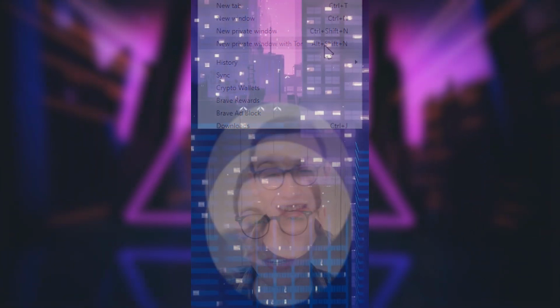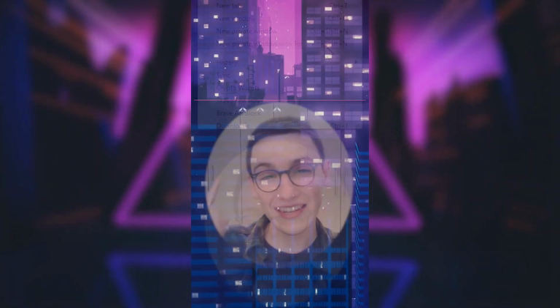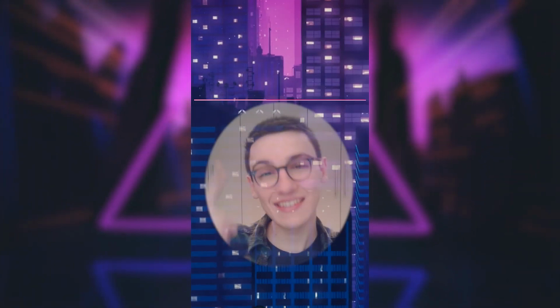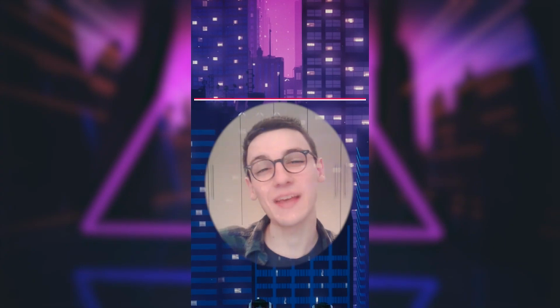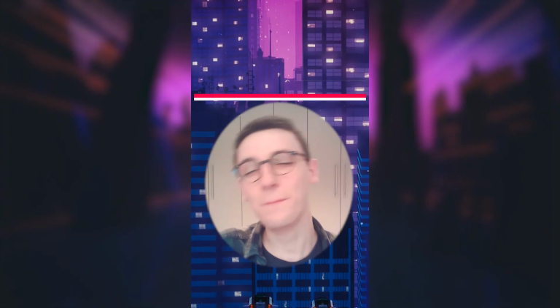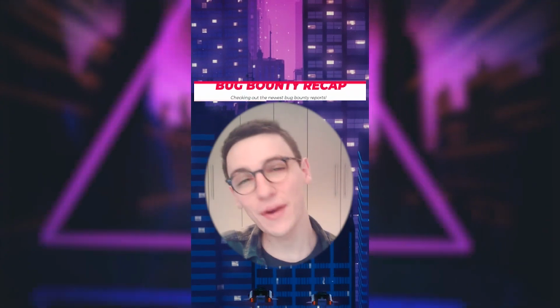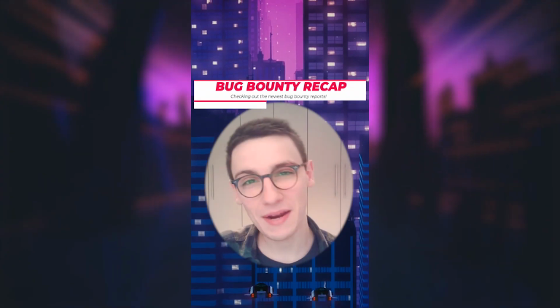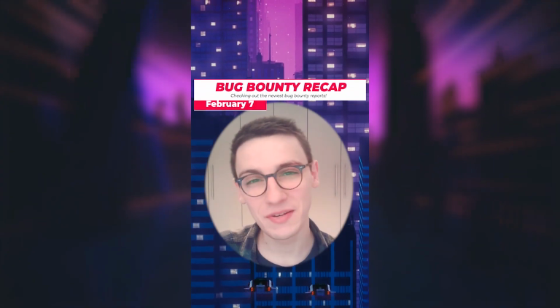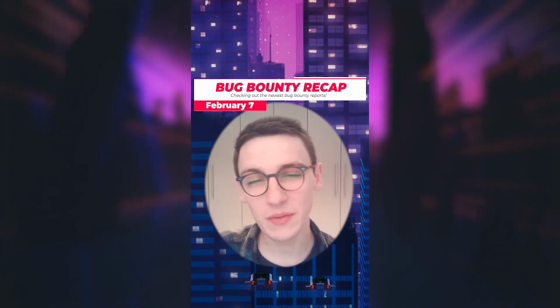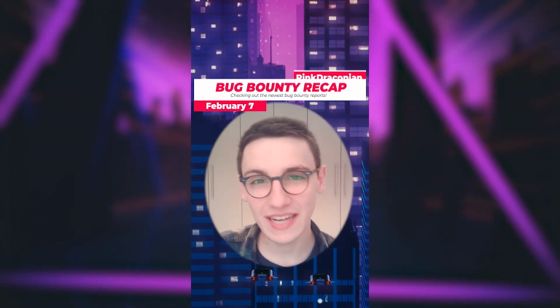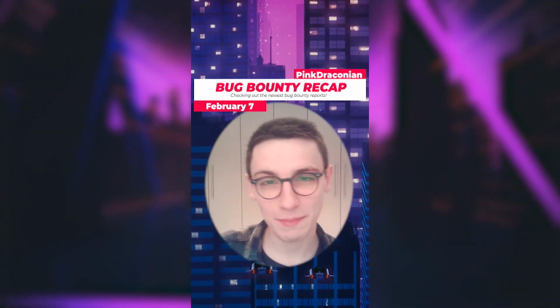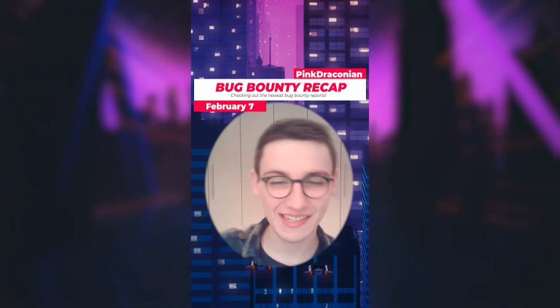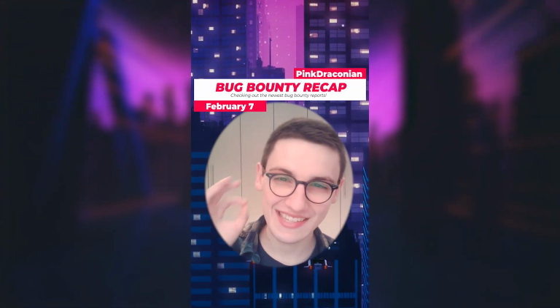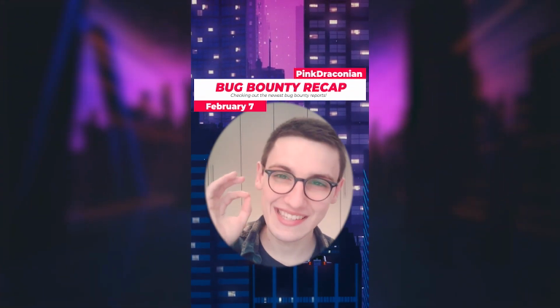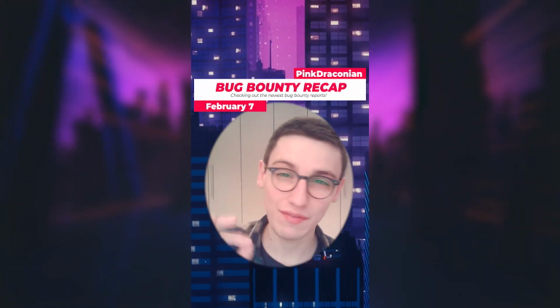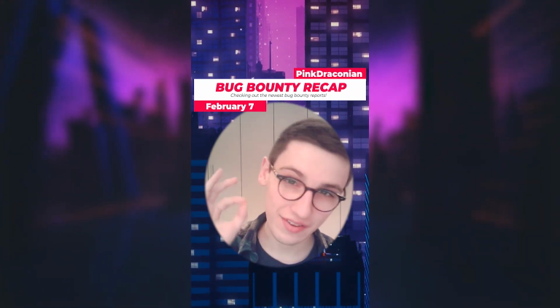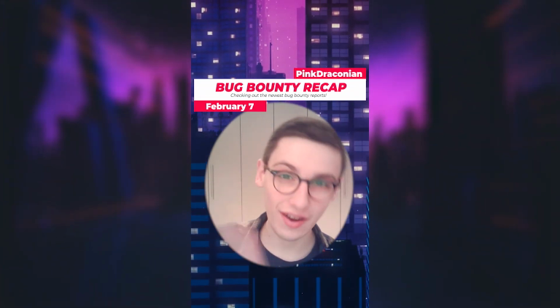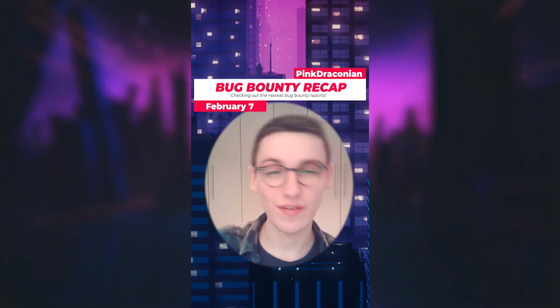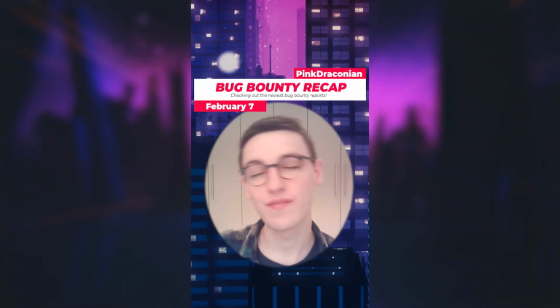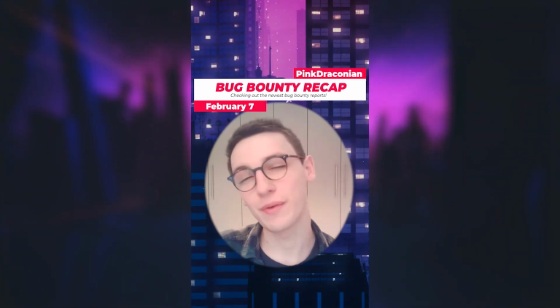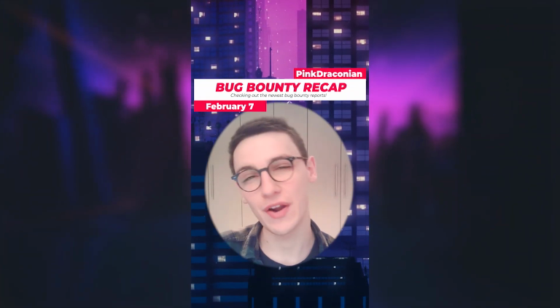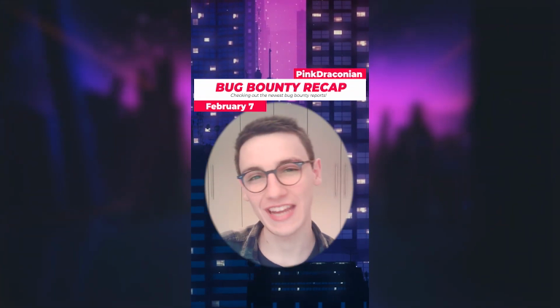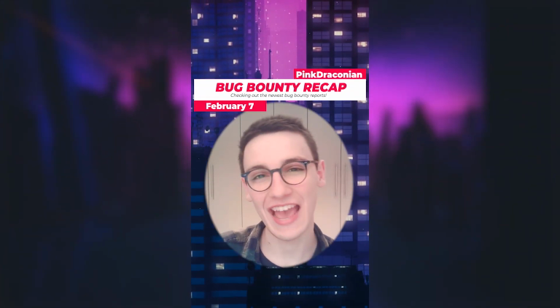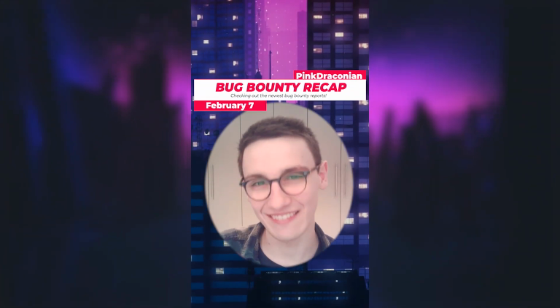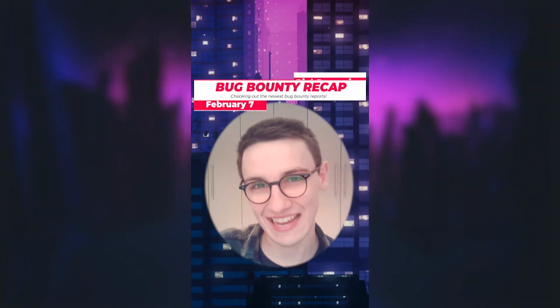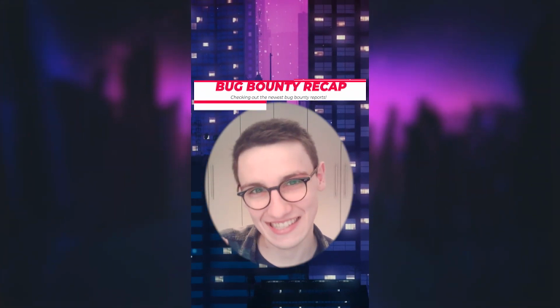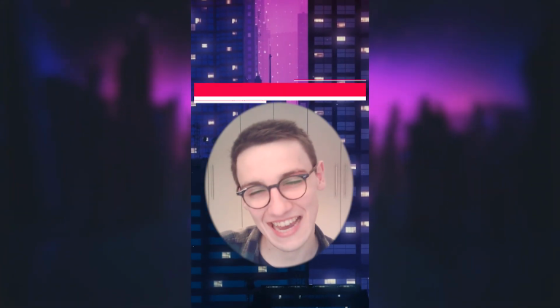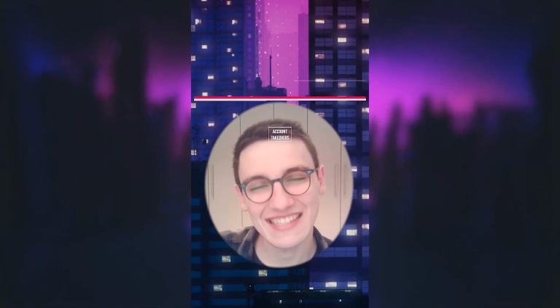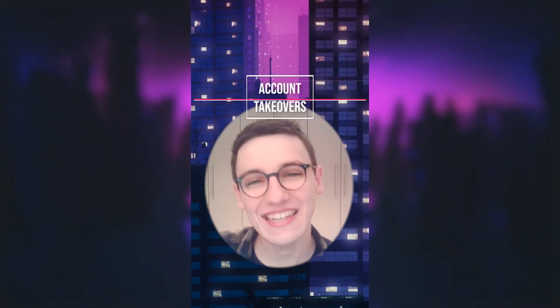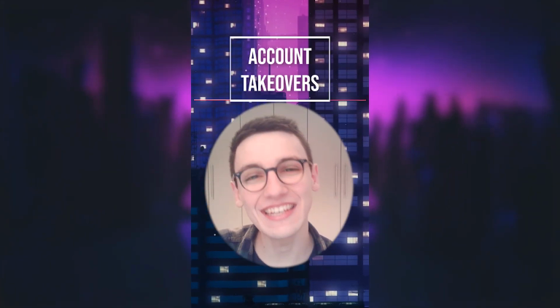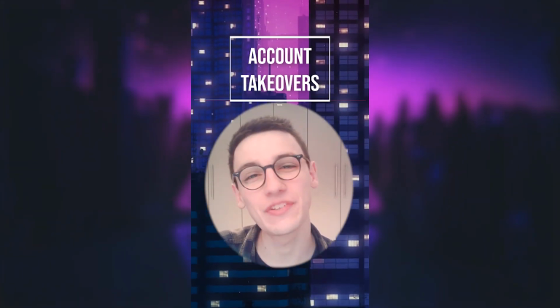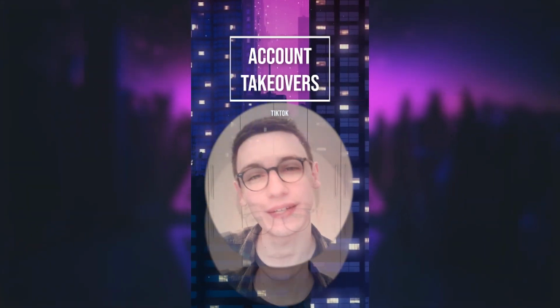This is Bug Bounty Recap. It's the 7th of February and let's get into it.